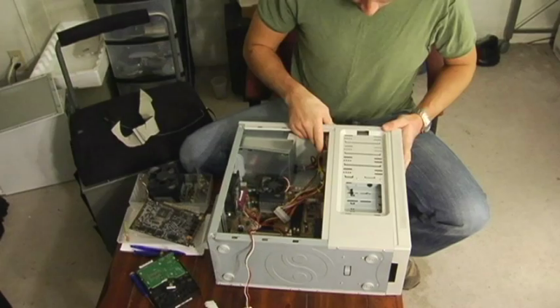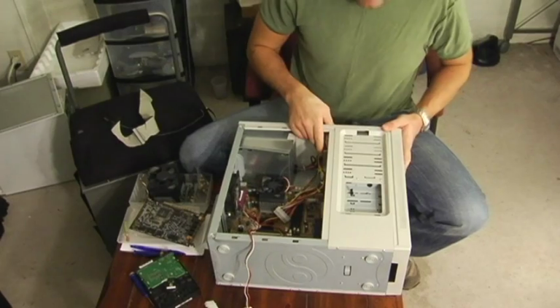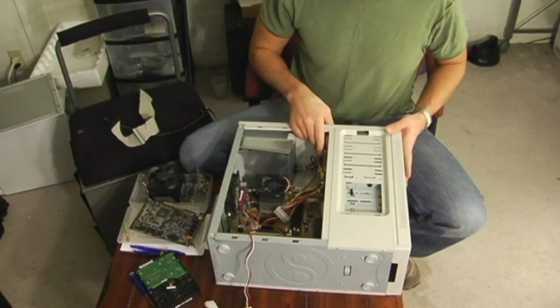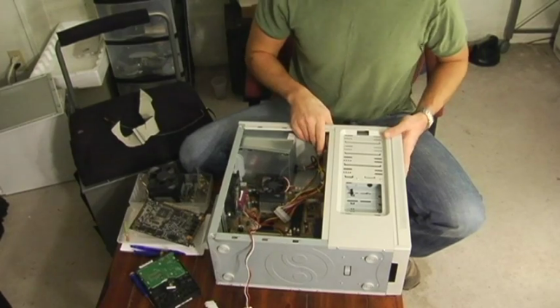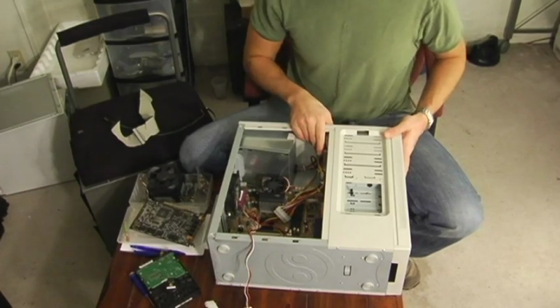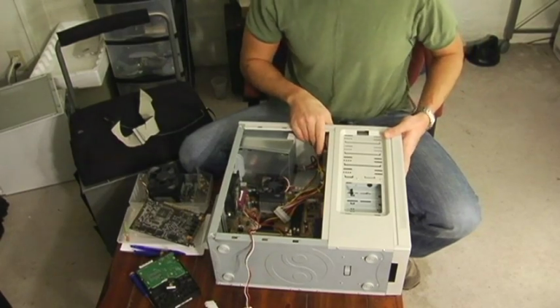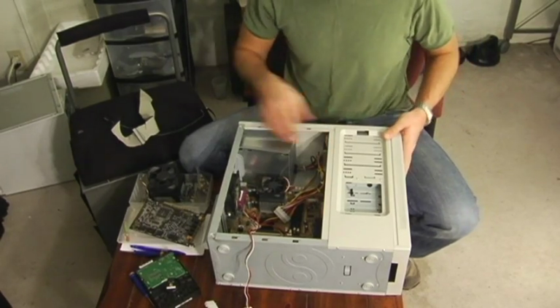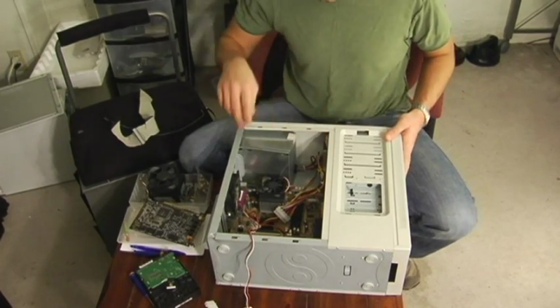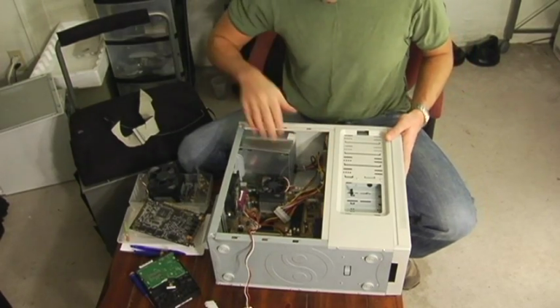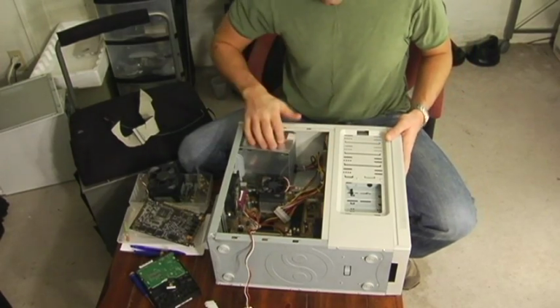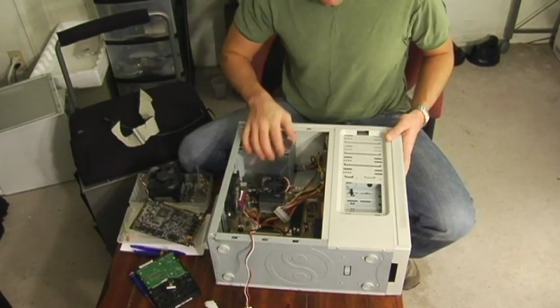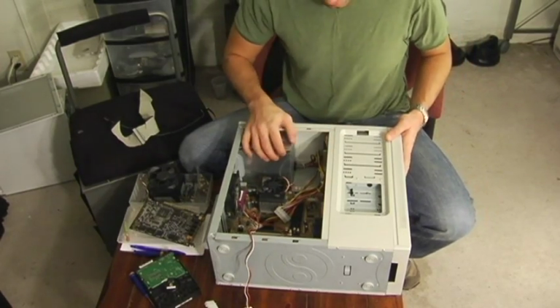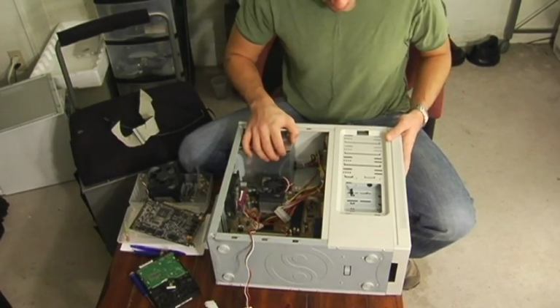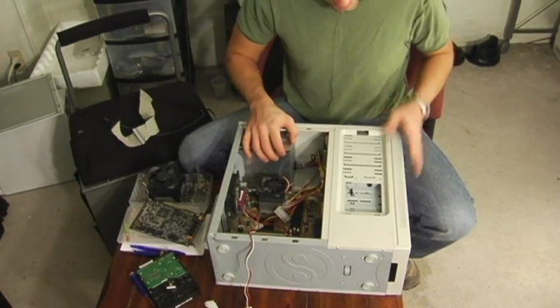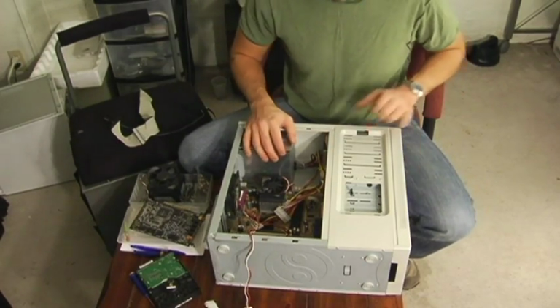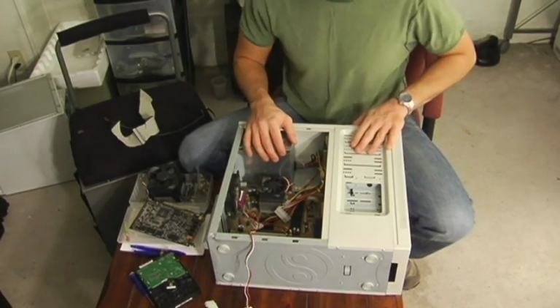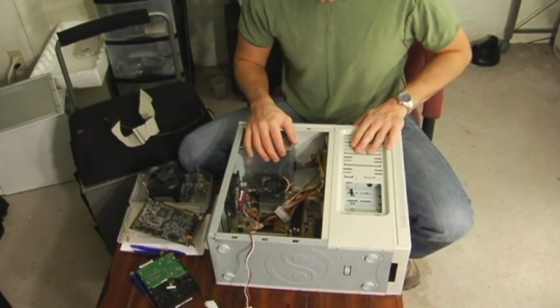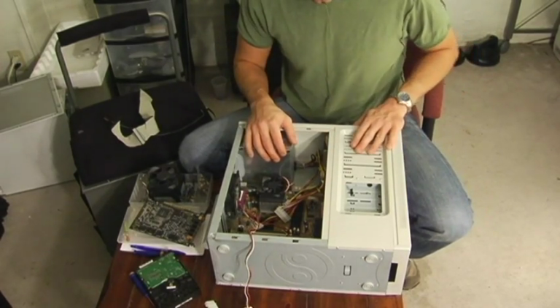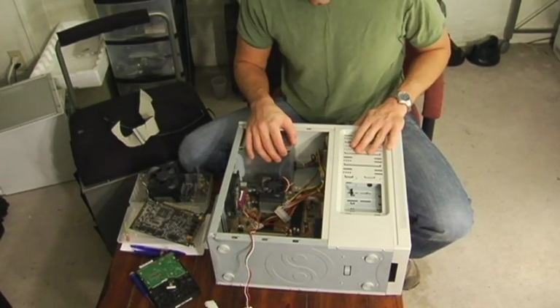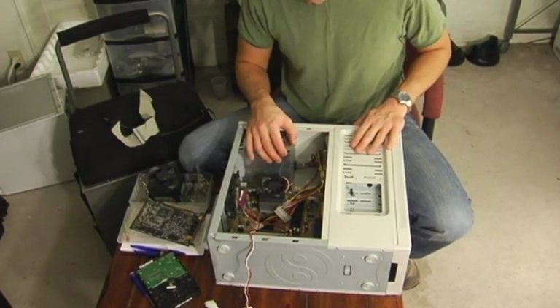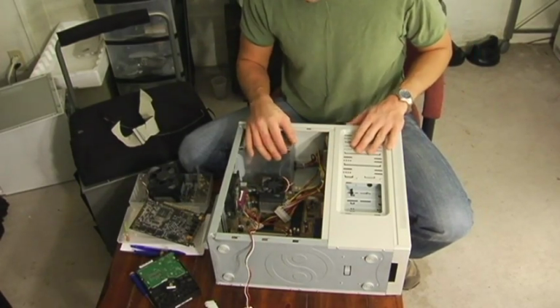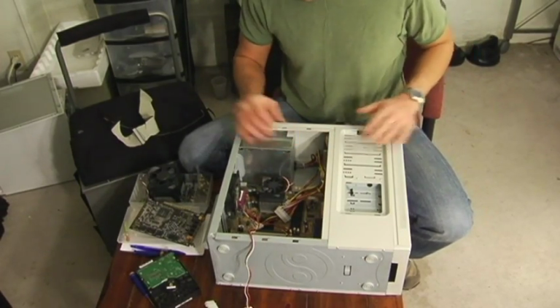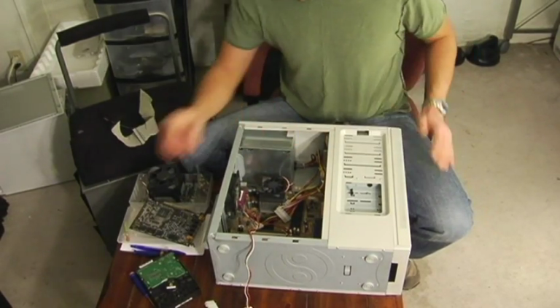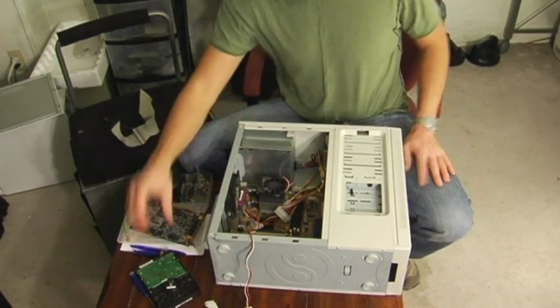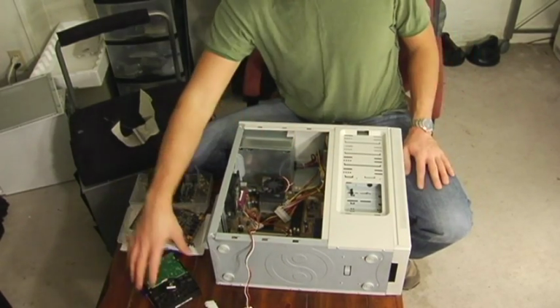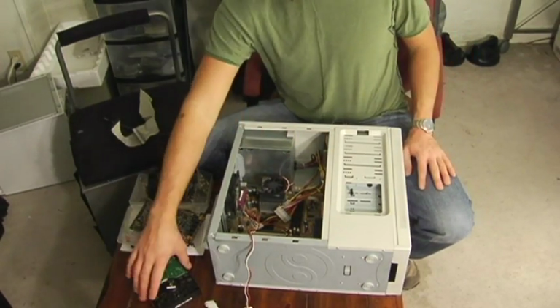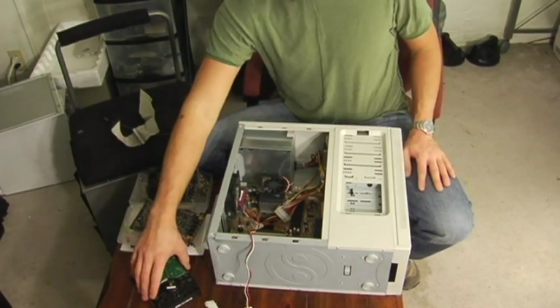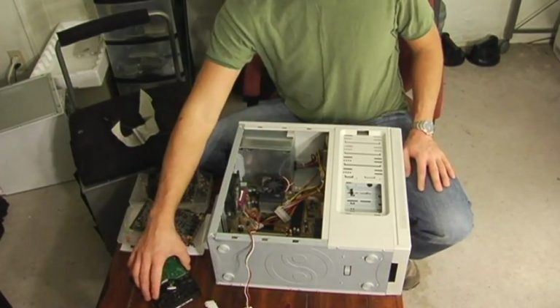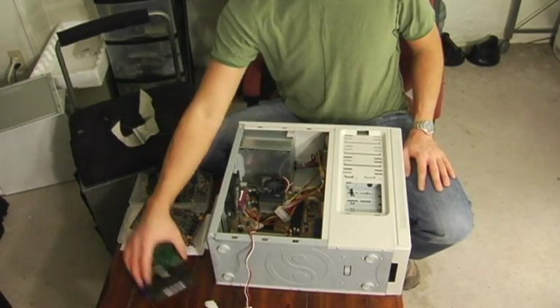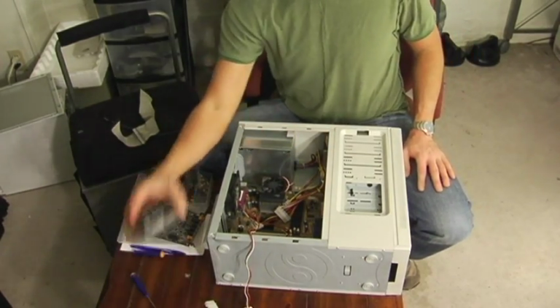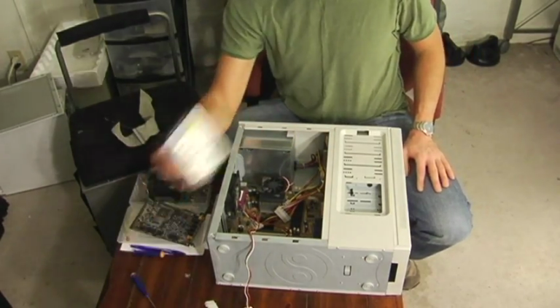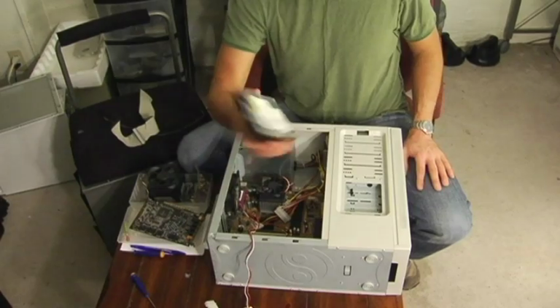Now you have a motherboard, a power supply, and two drives. Next you're going to want to mount a hard drive.